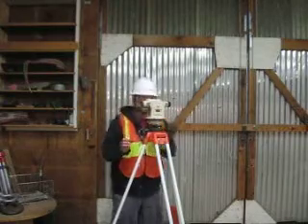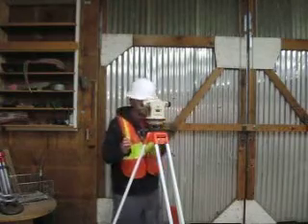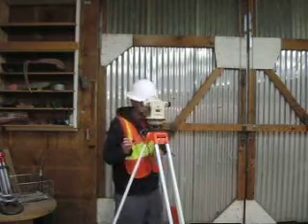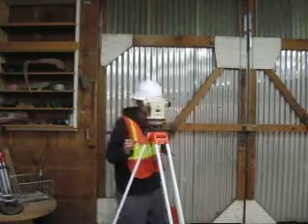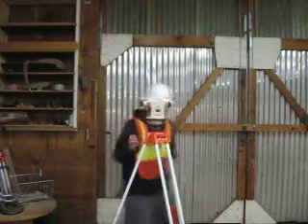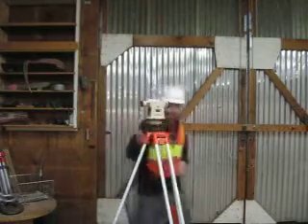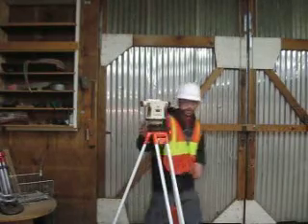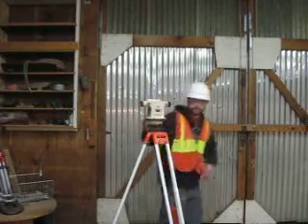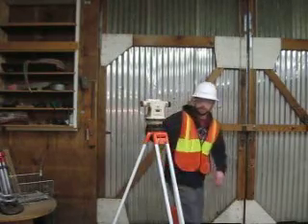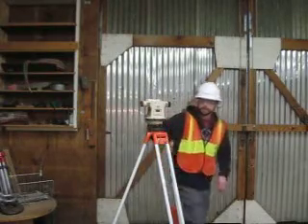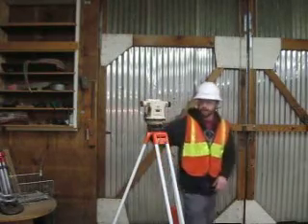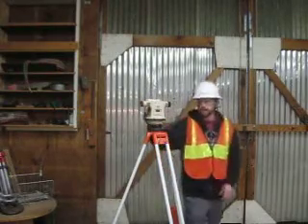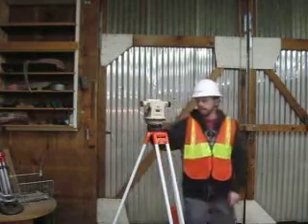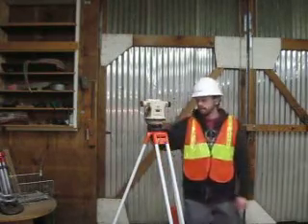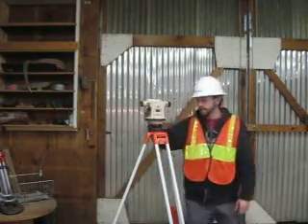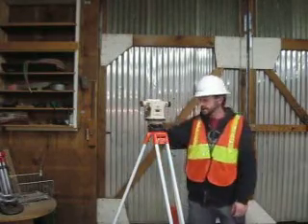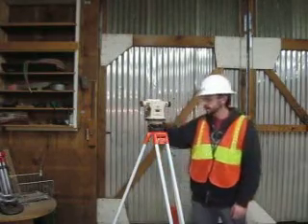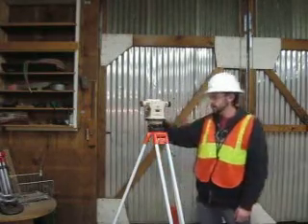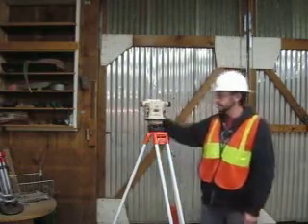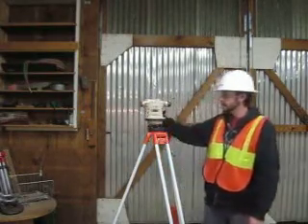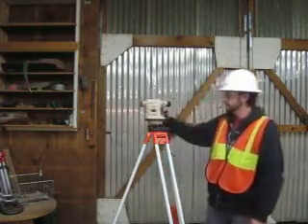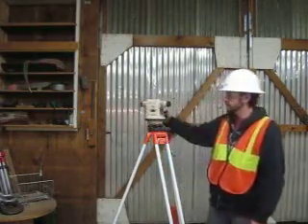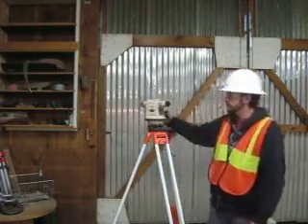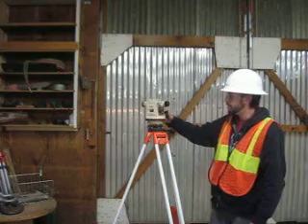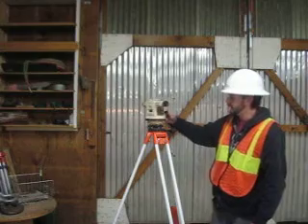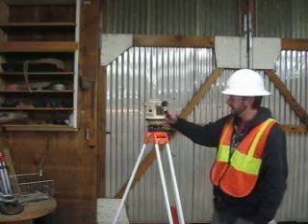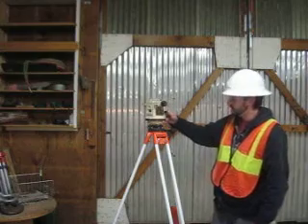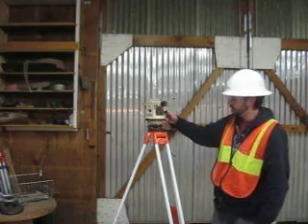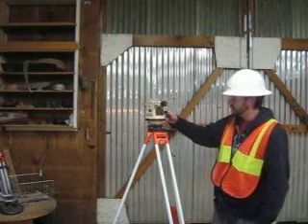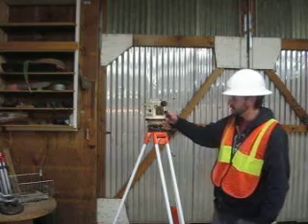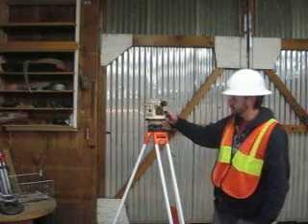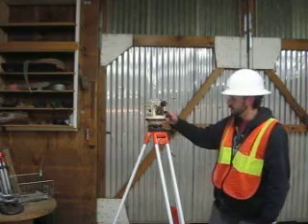Now my bubble is dead center. I'm going to turn a quarter turn, turning clockwise, and align the scope over the next two adjusting wheels.